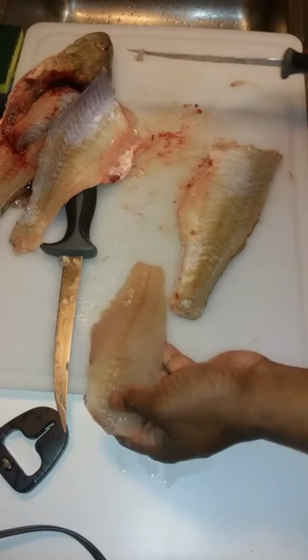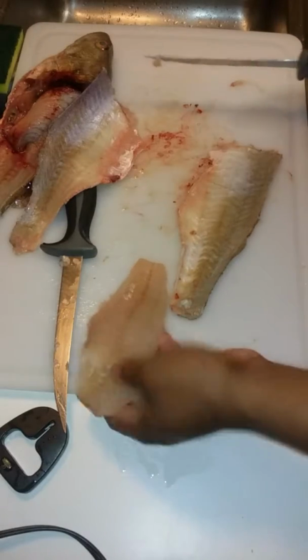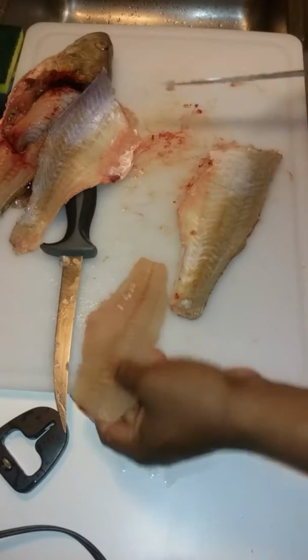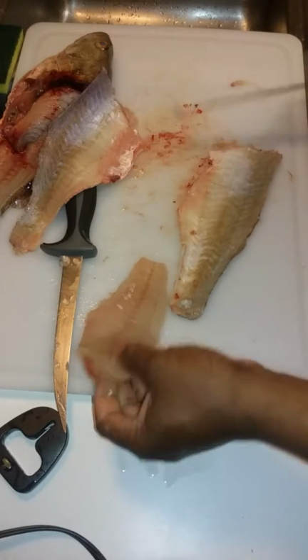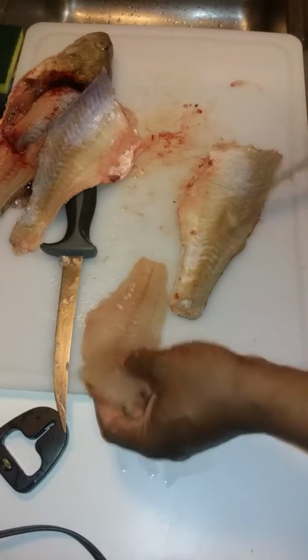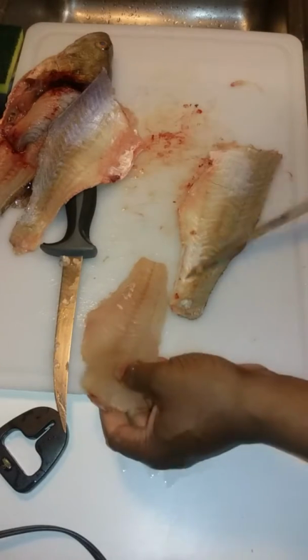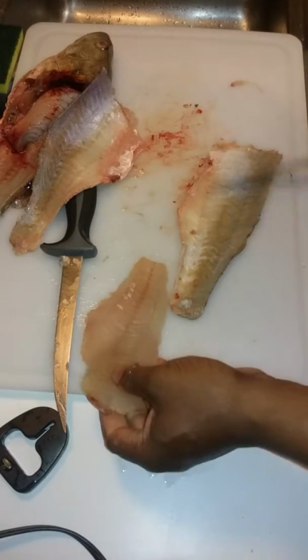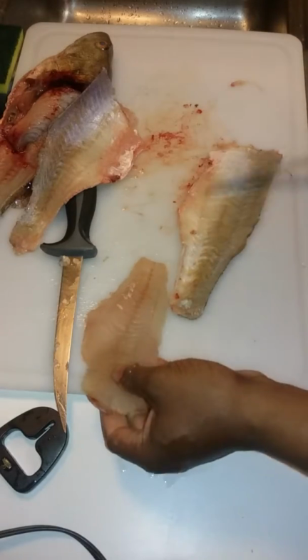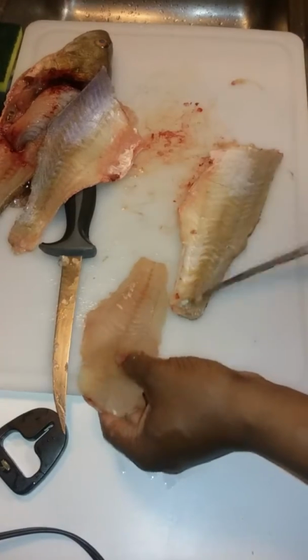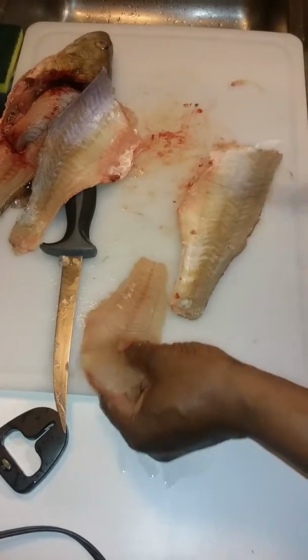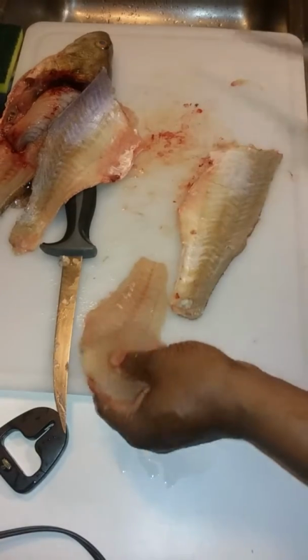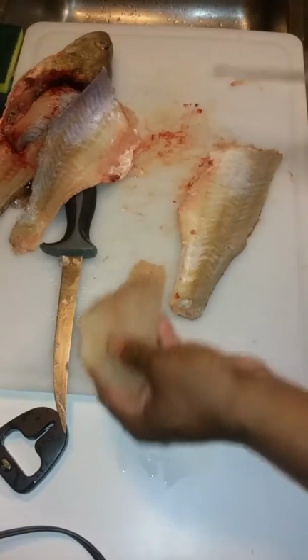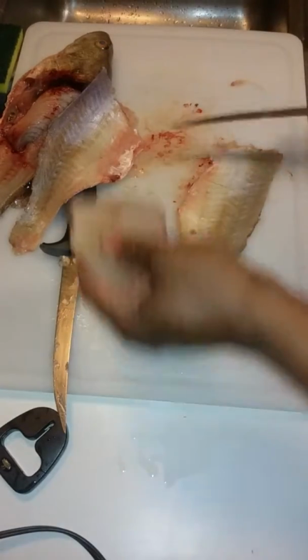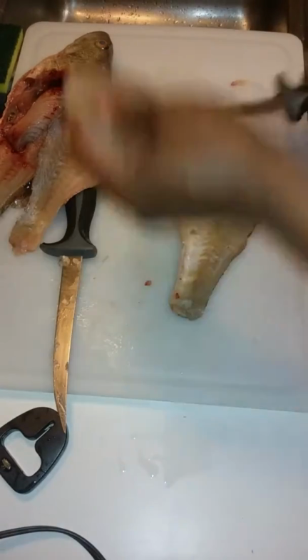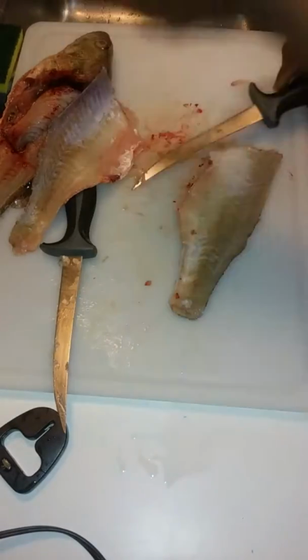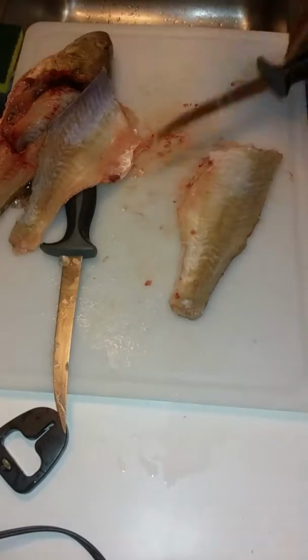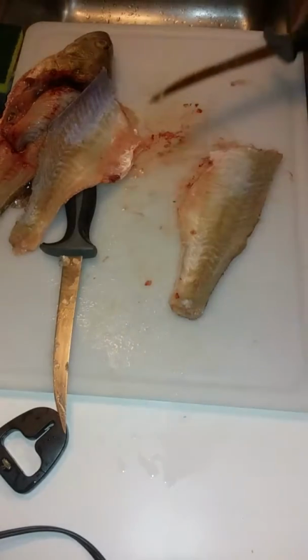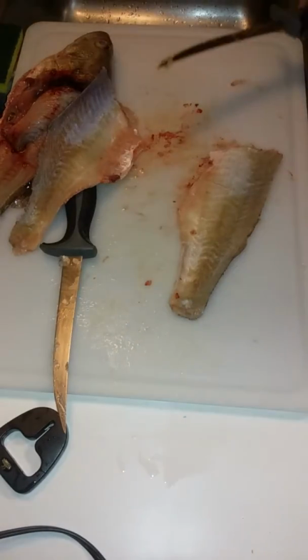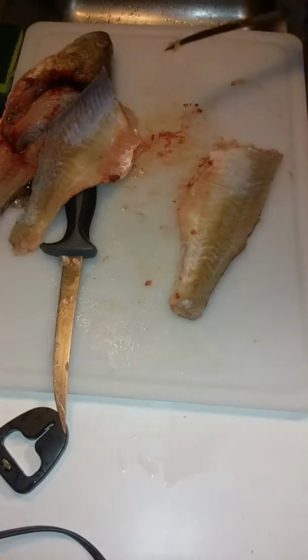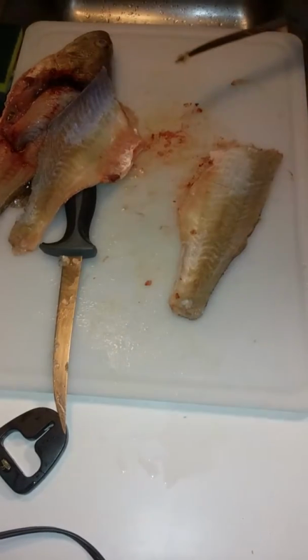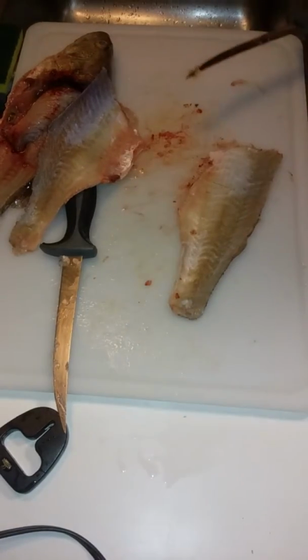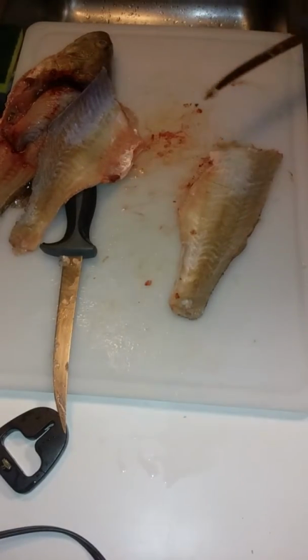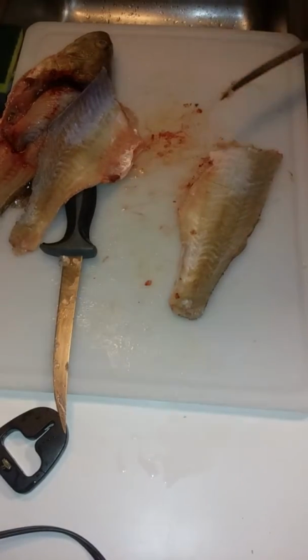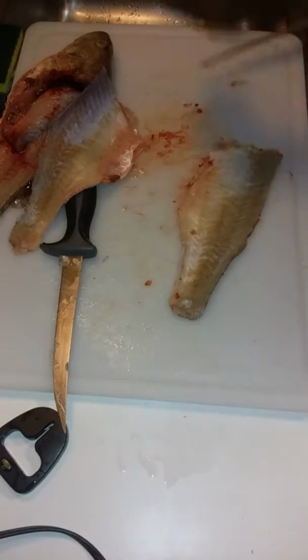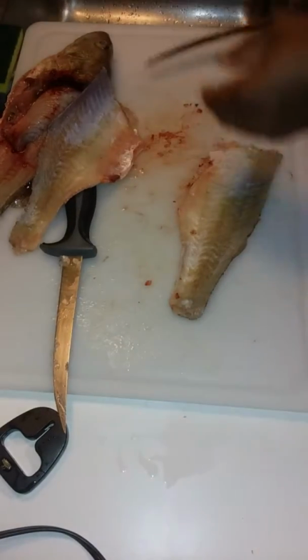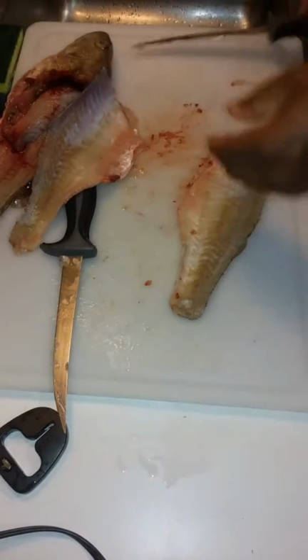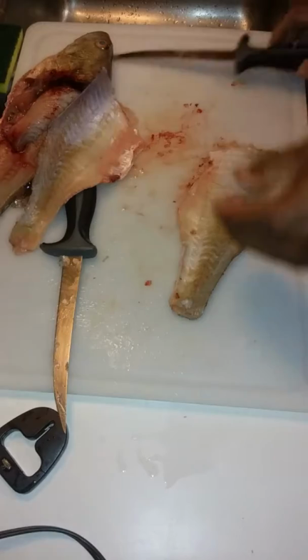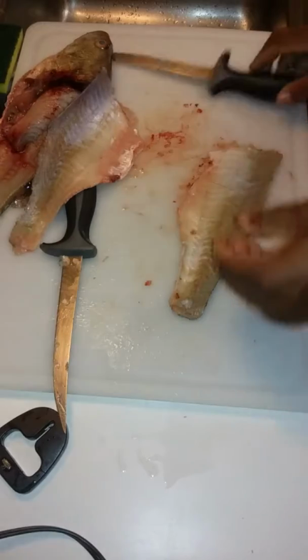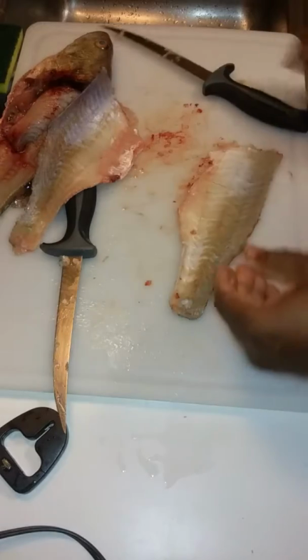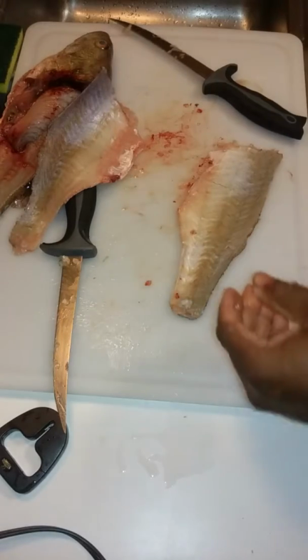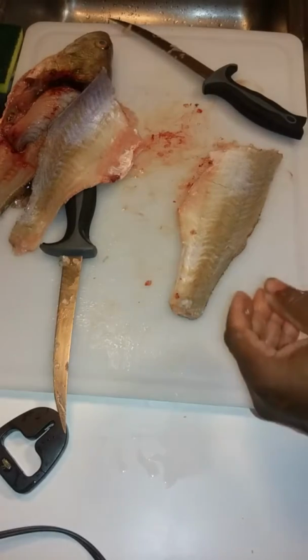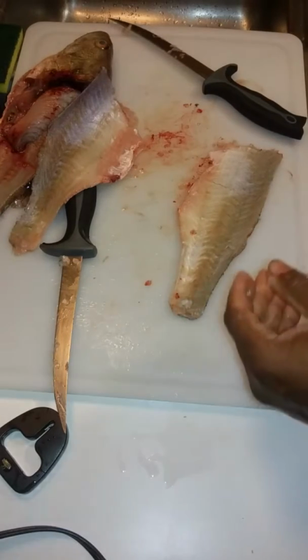Fillet, little chunks of meat, and done. Easy.